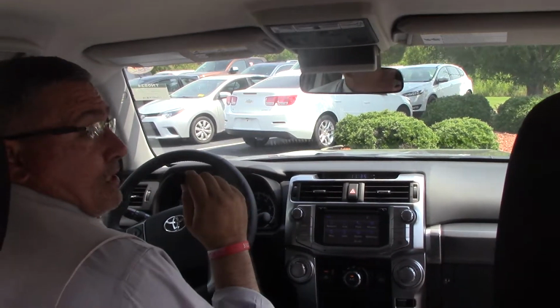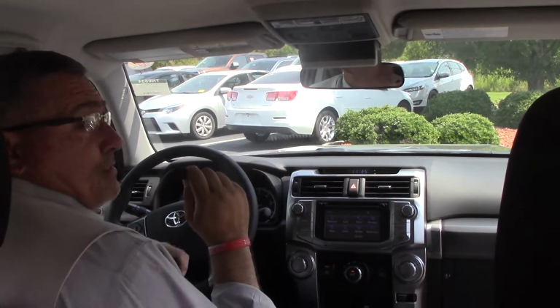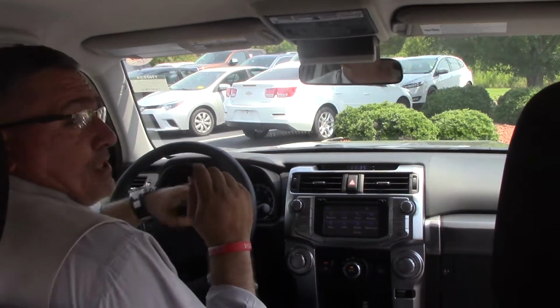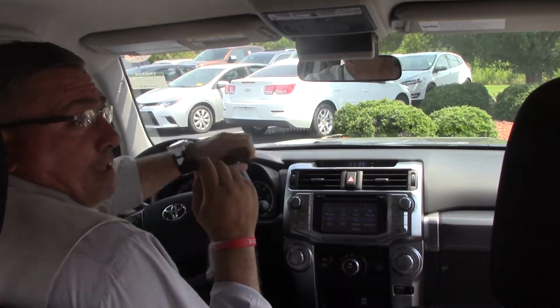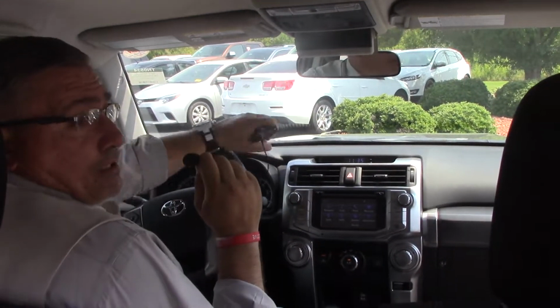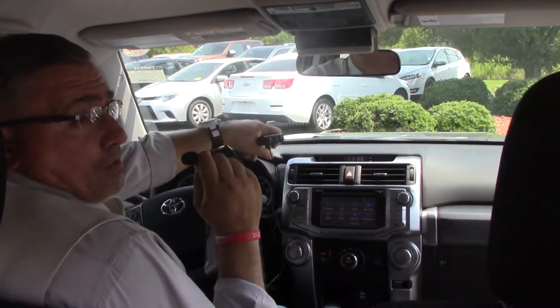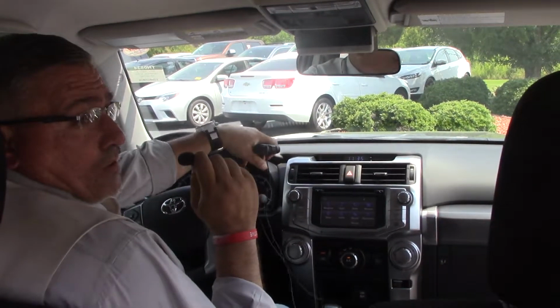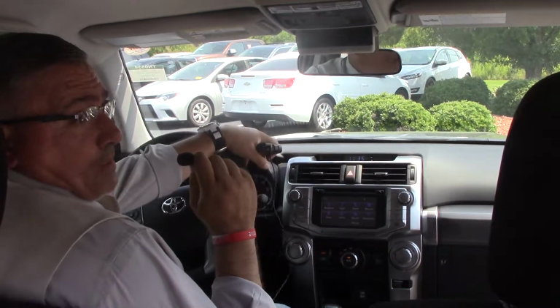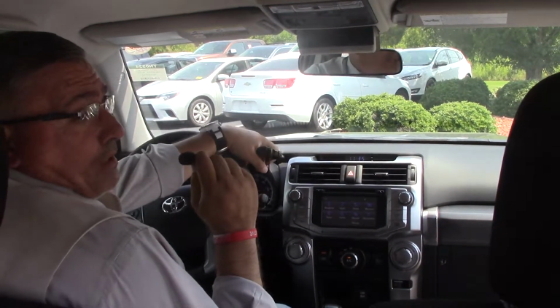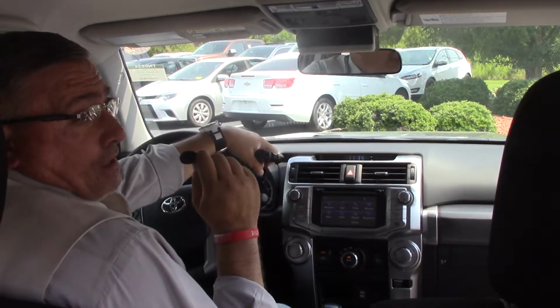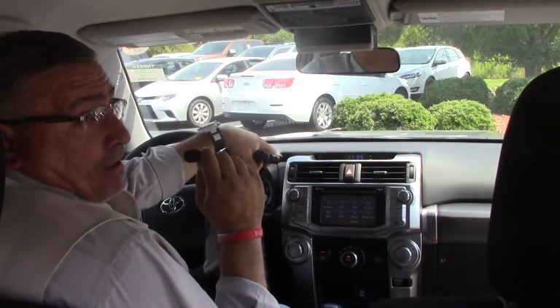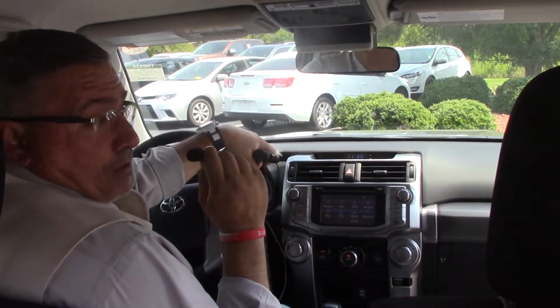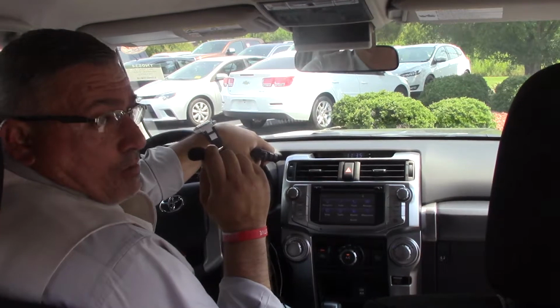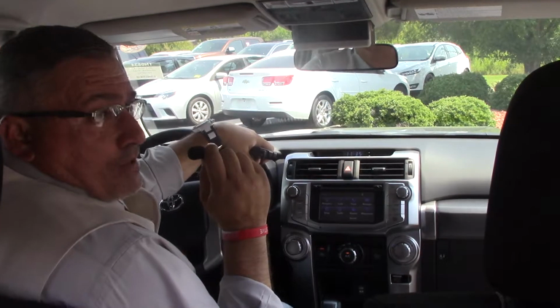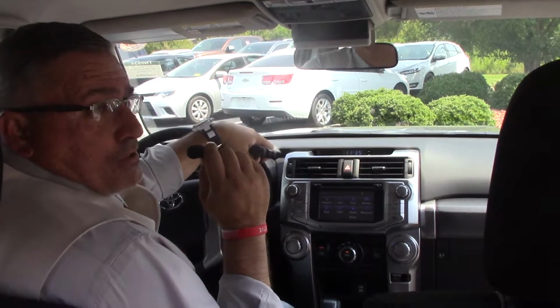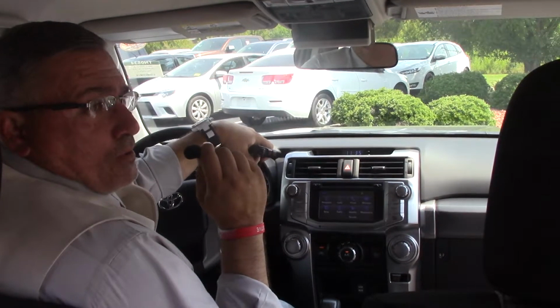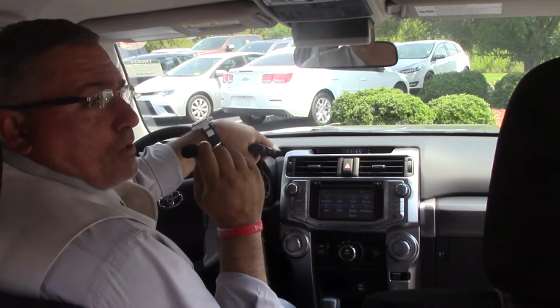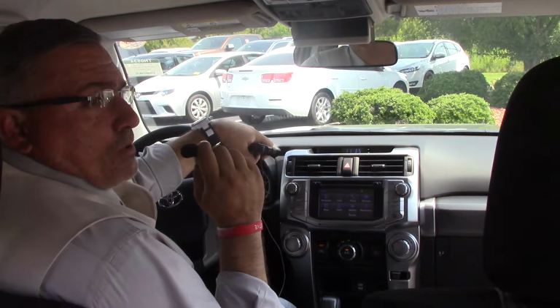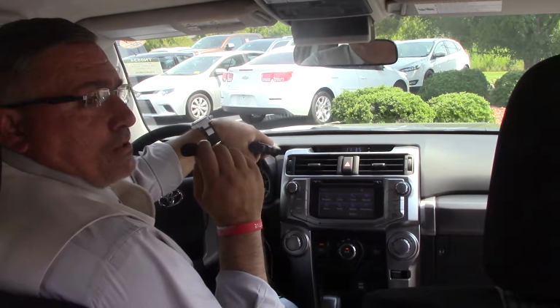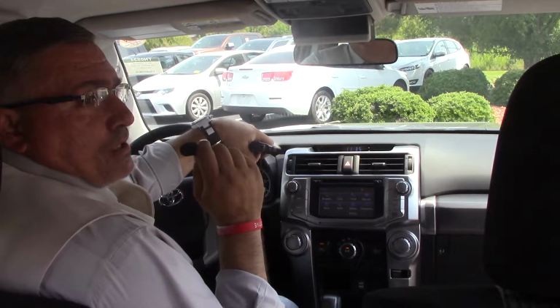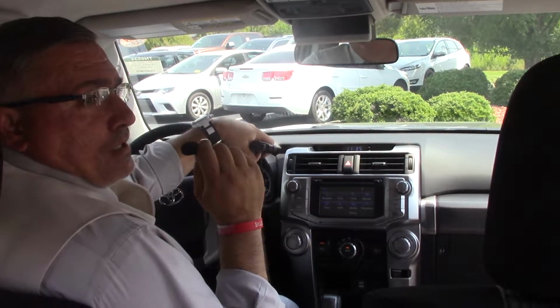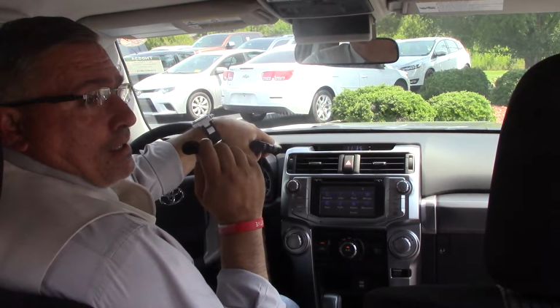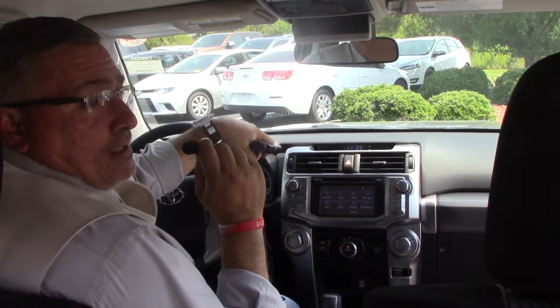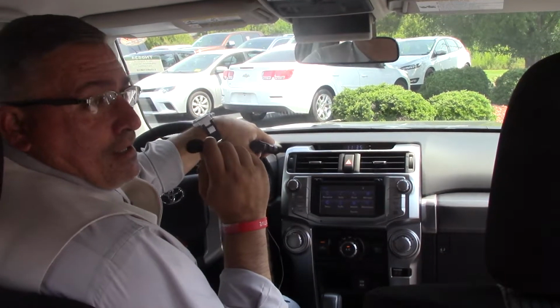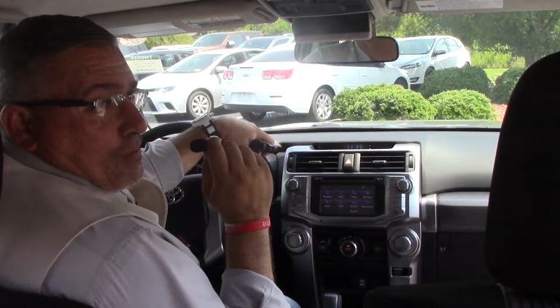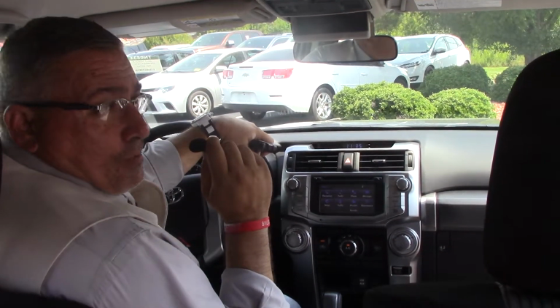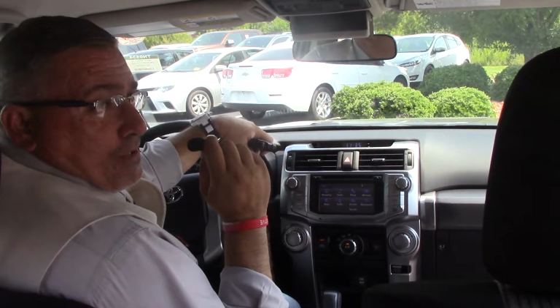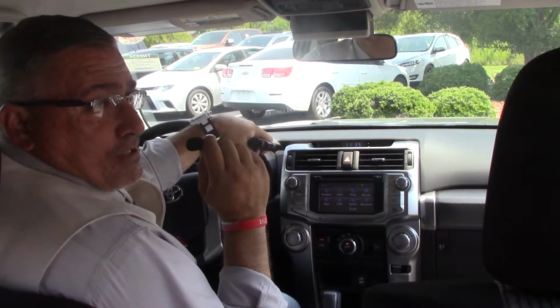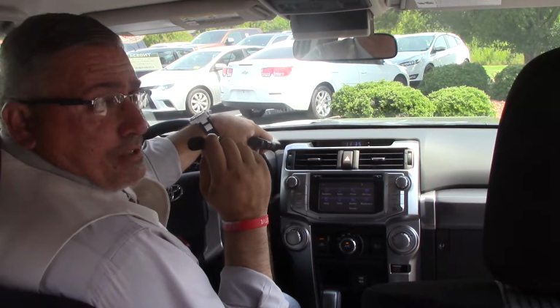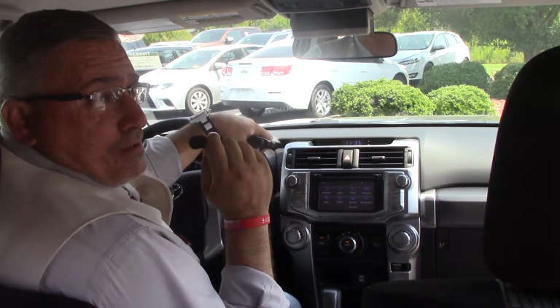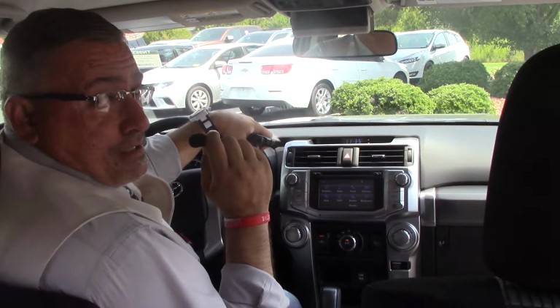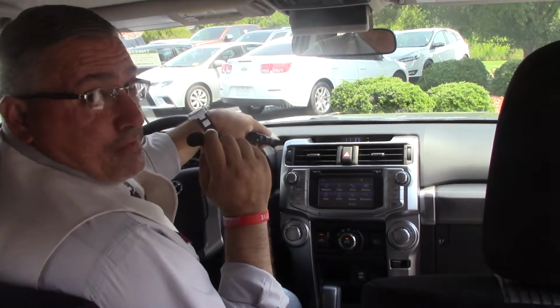But come and see me. I'm Darrell Weathersby here with Best of Toyota, Wilson, North Carolina, where we are still the difference.